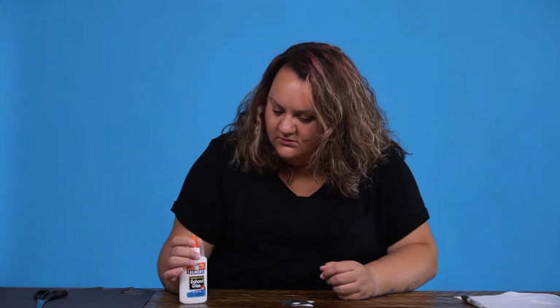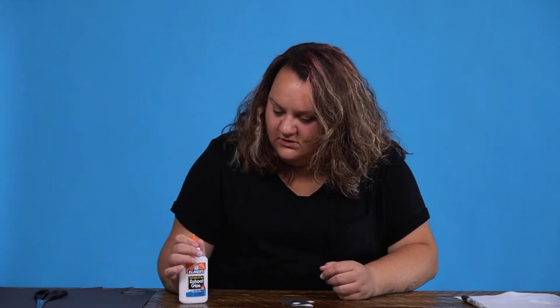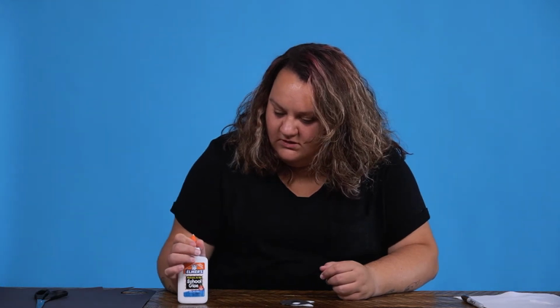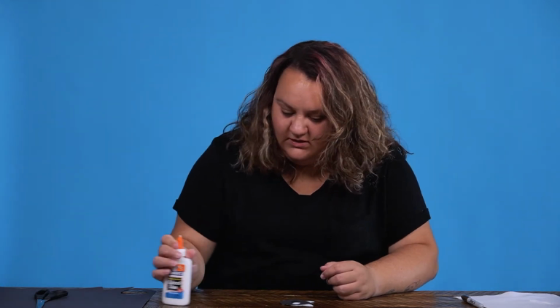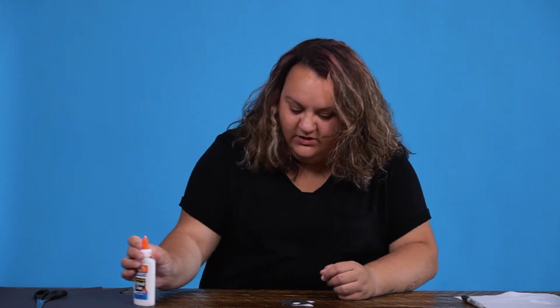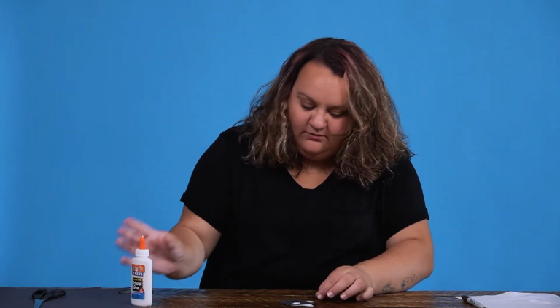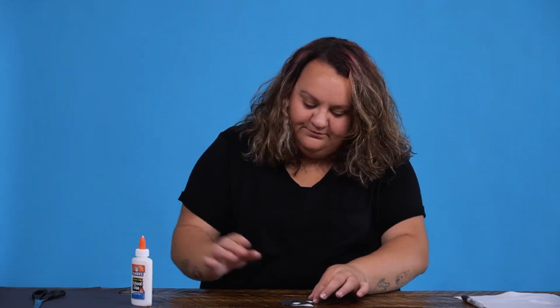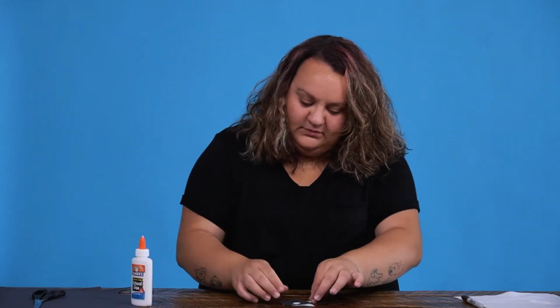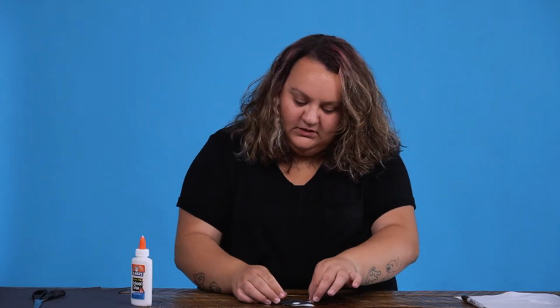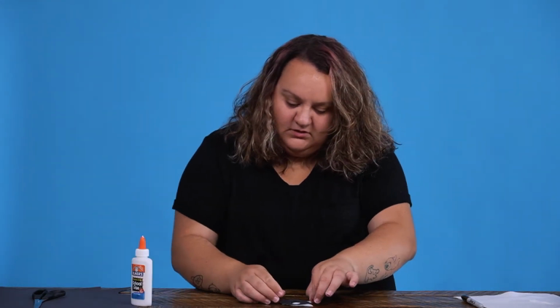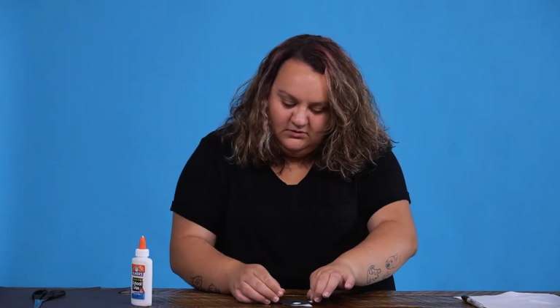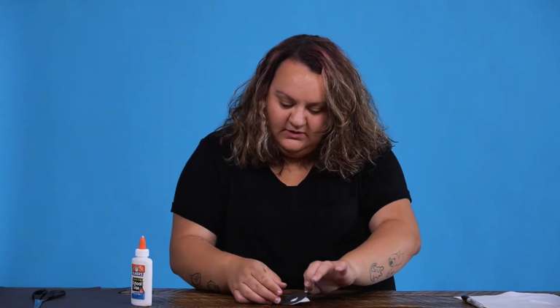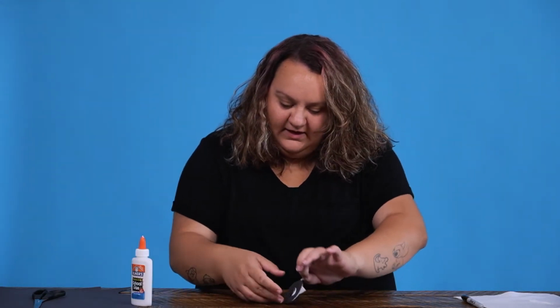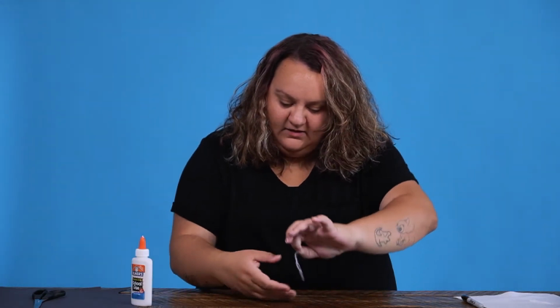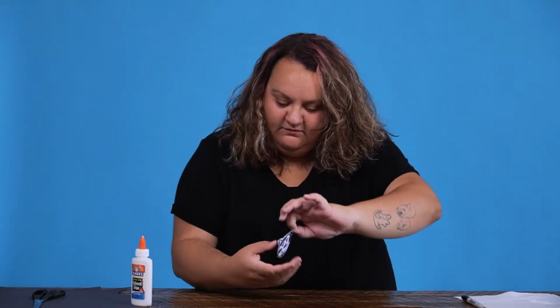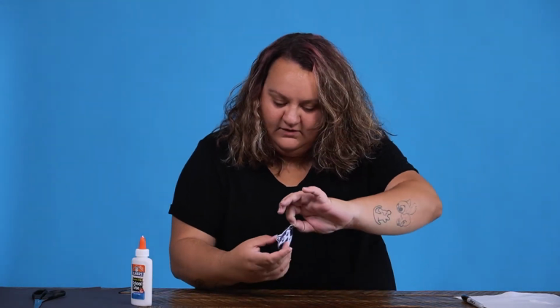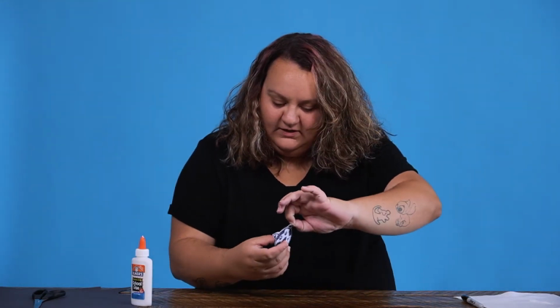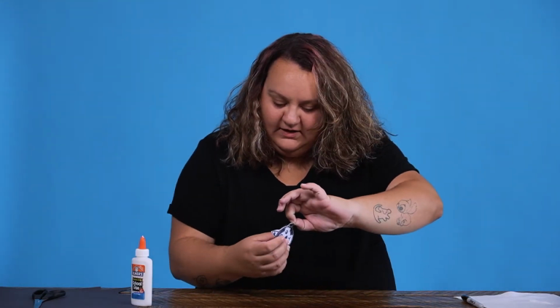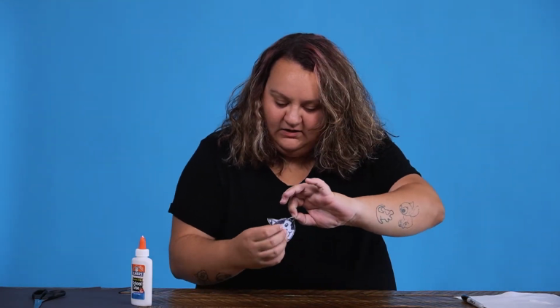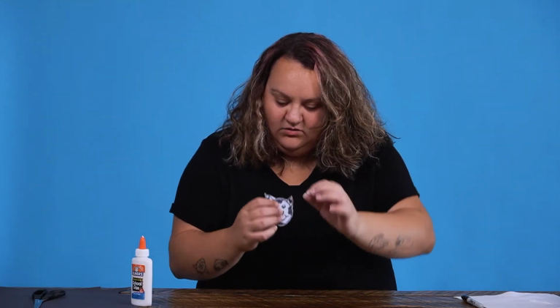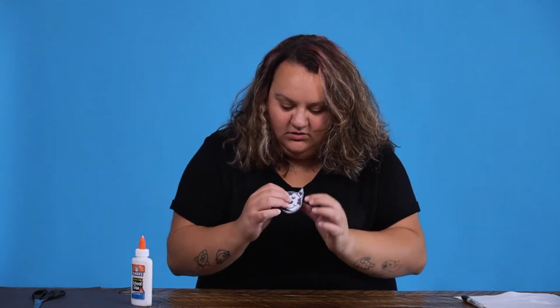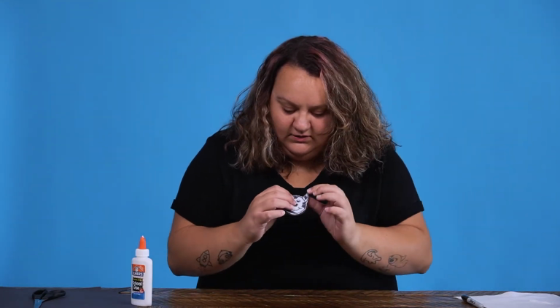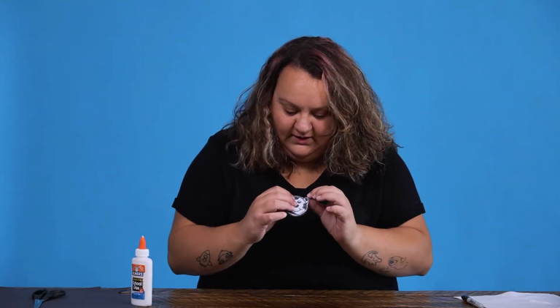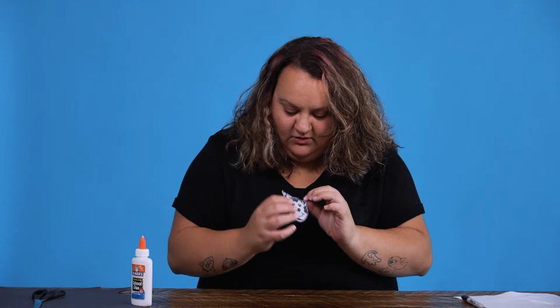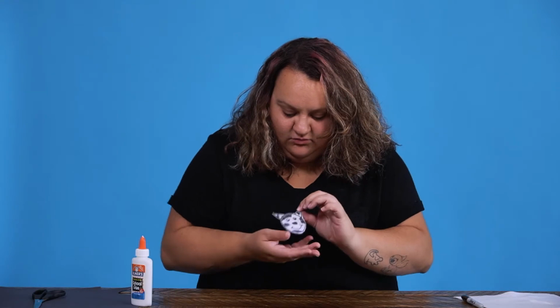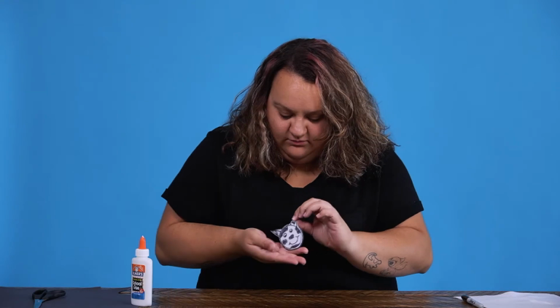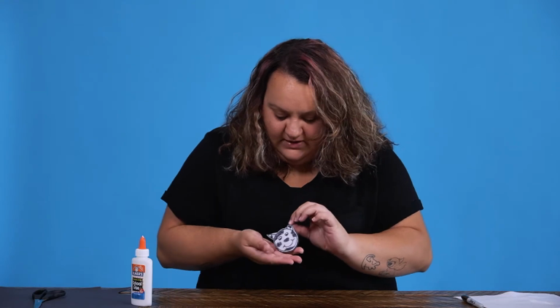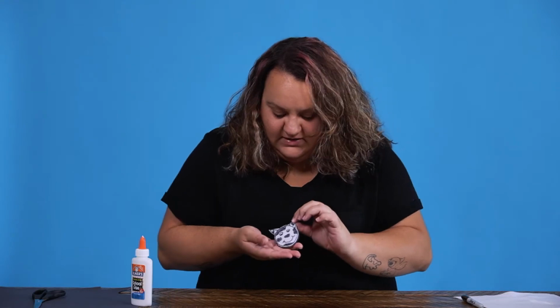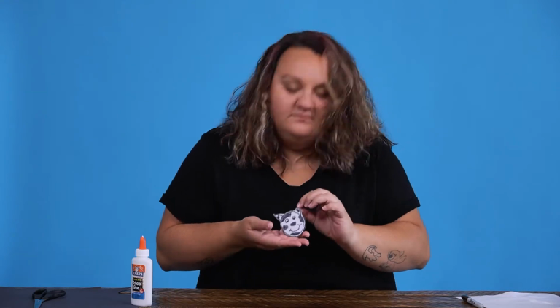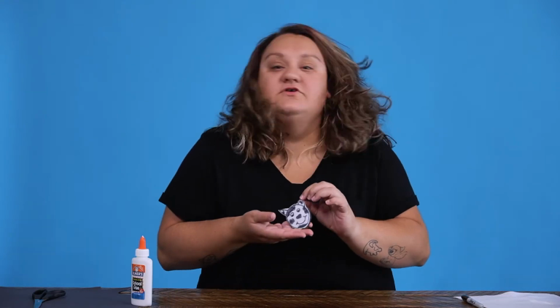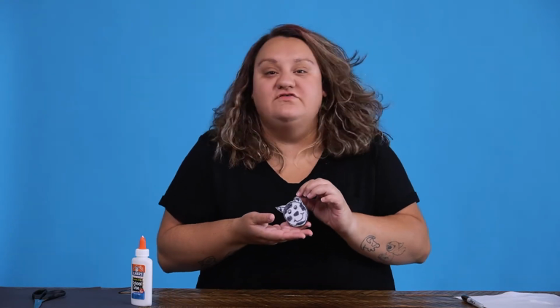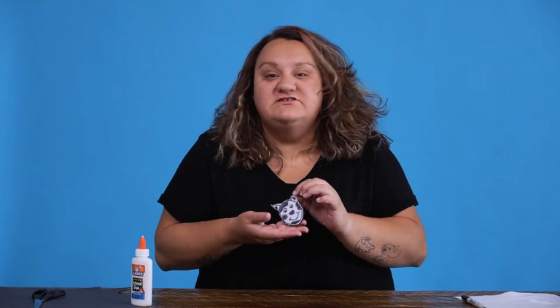And there we go — we have our cow magnet for your fridge!